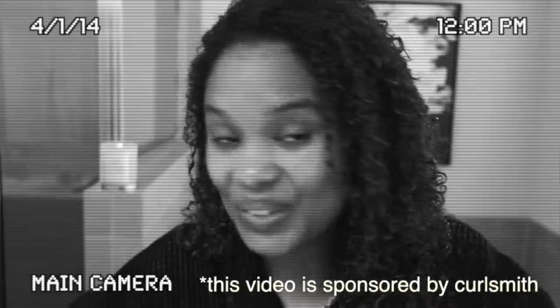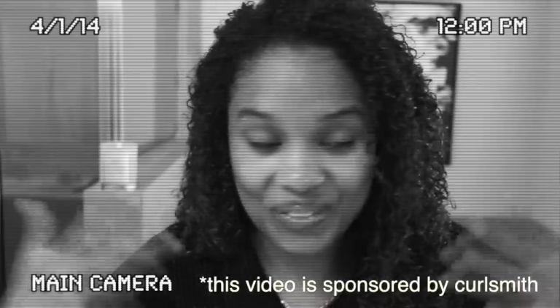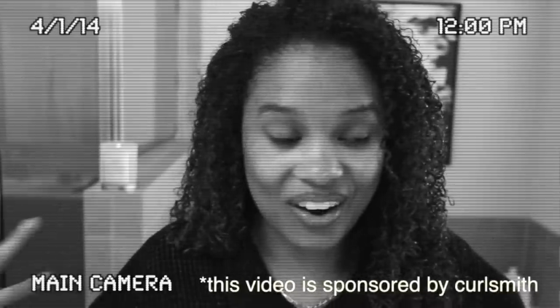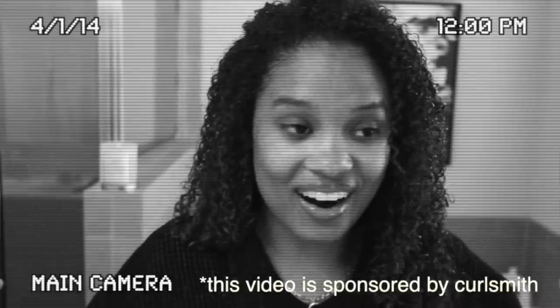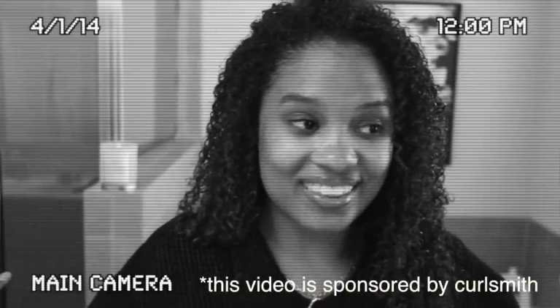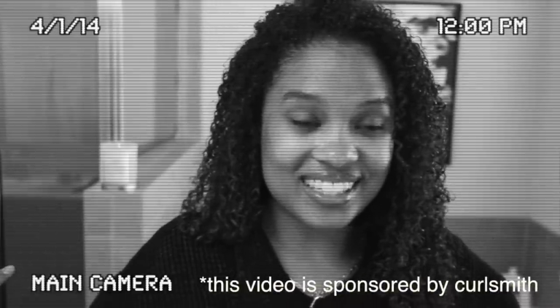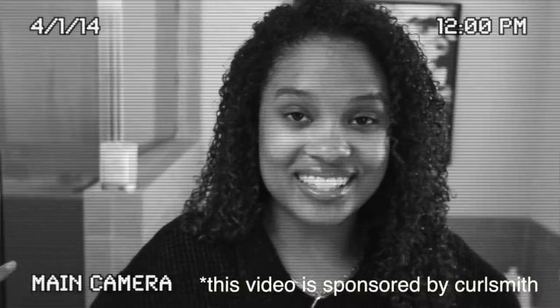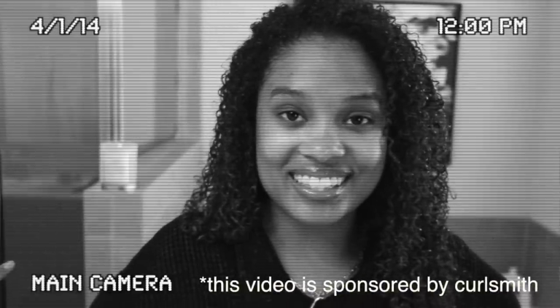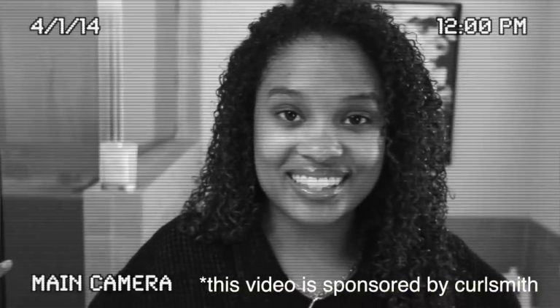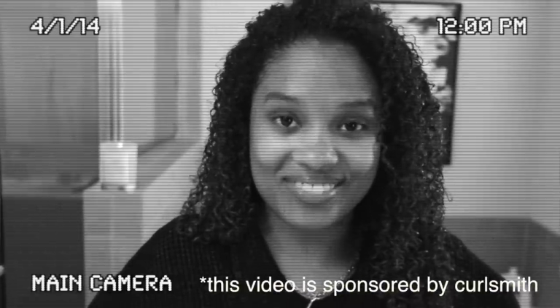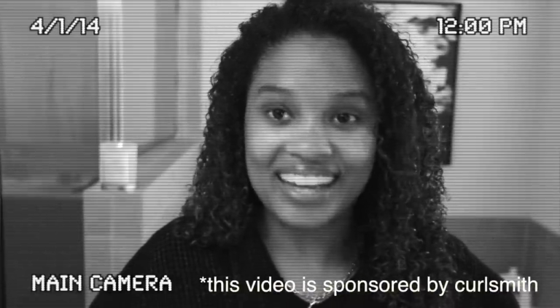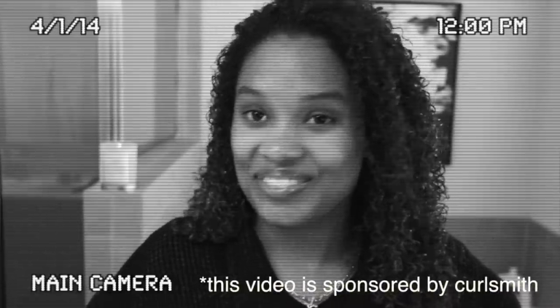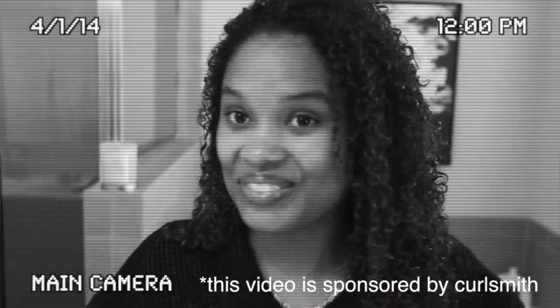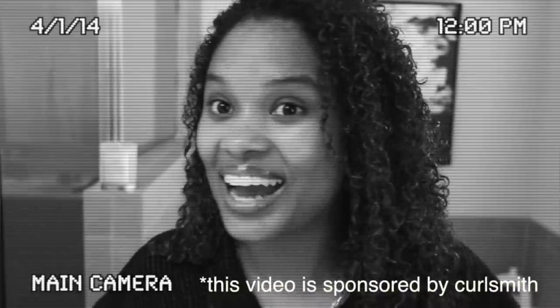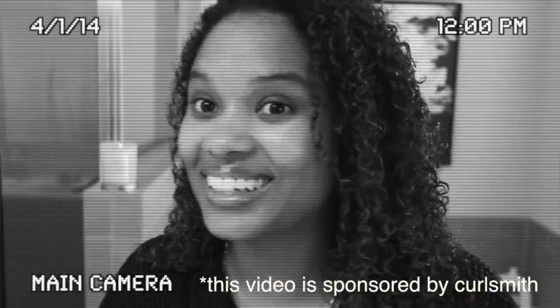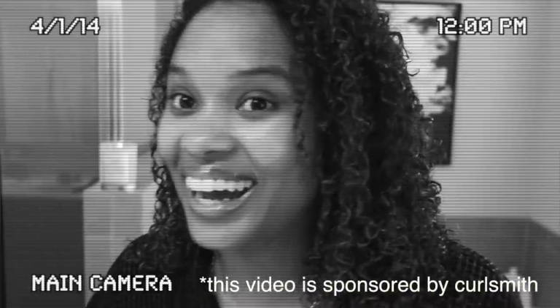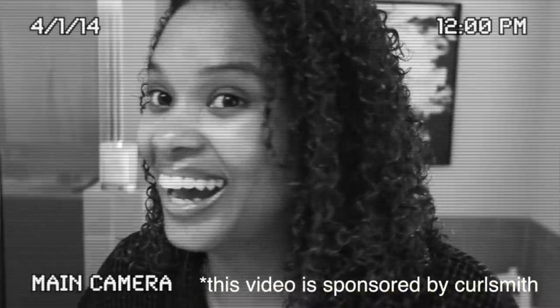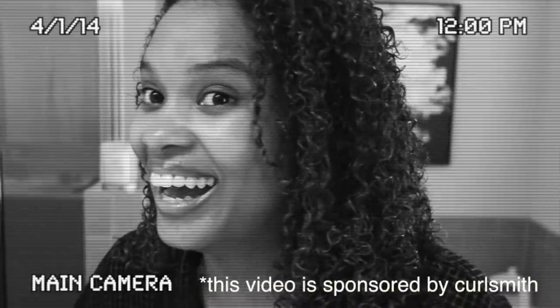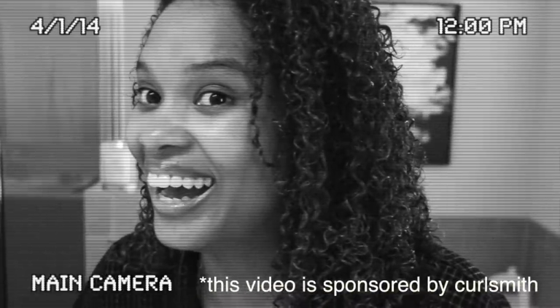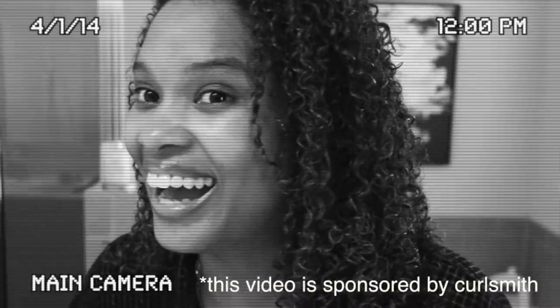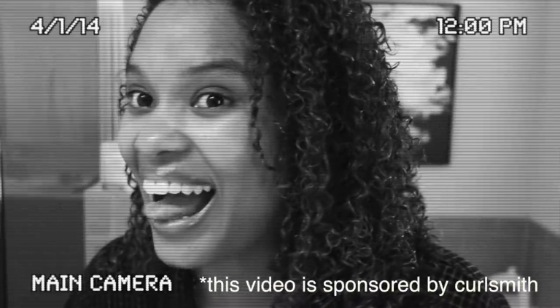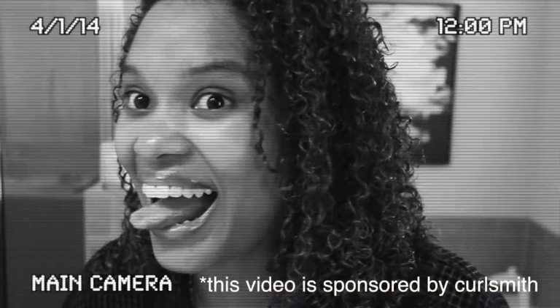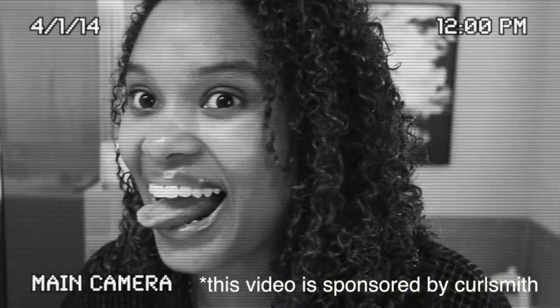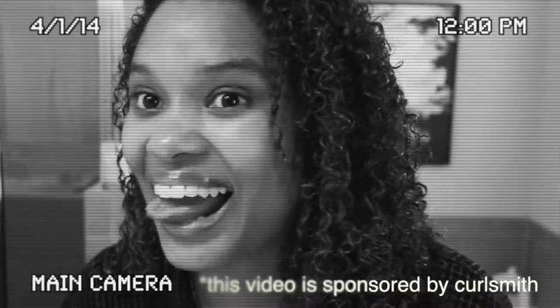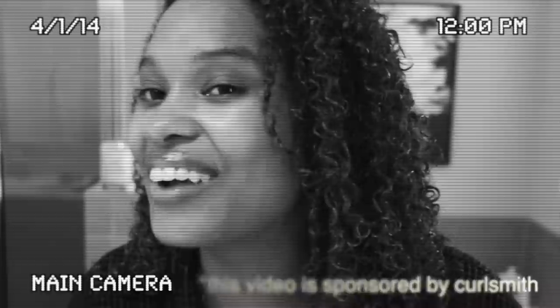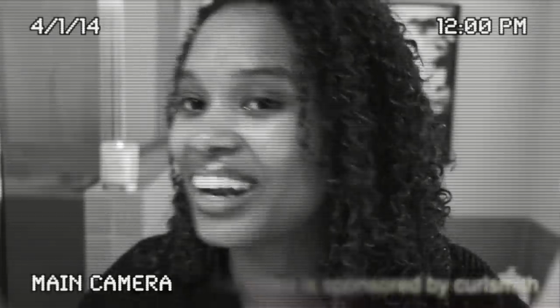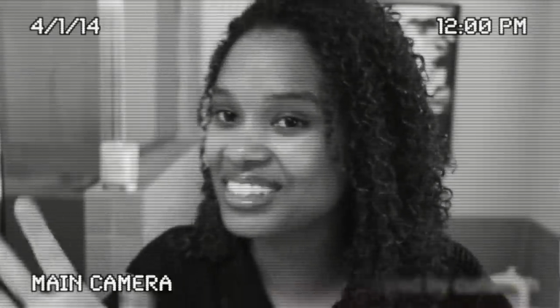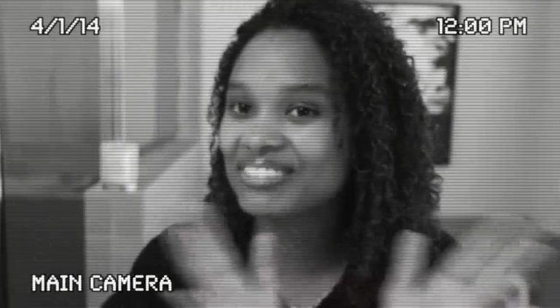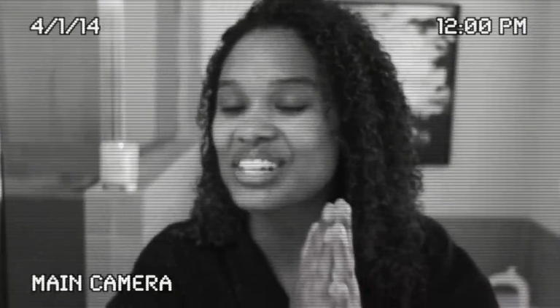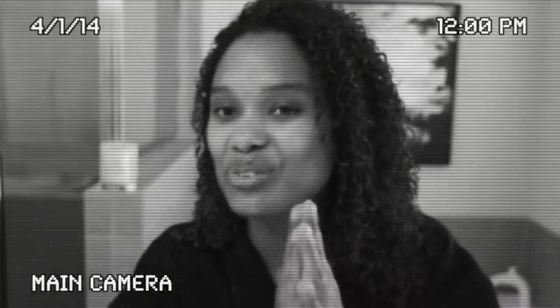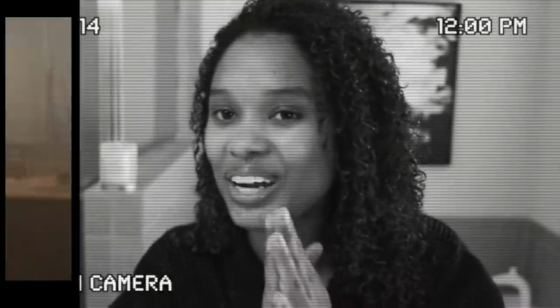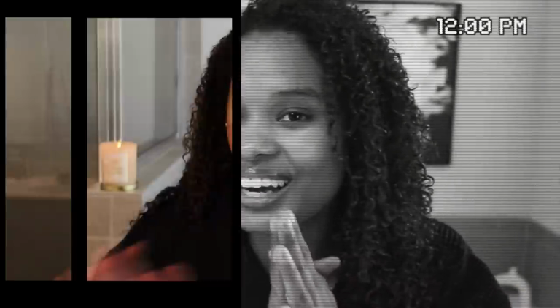So here we are. This is red. We're red. I've never seen myself with red hair.